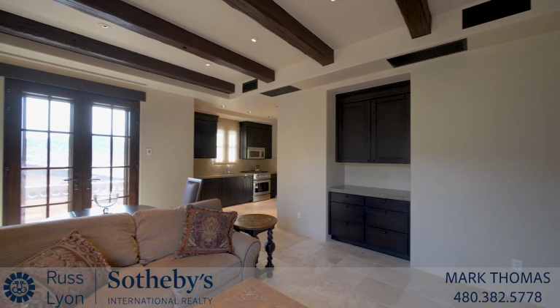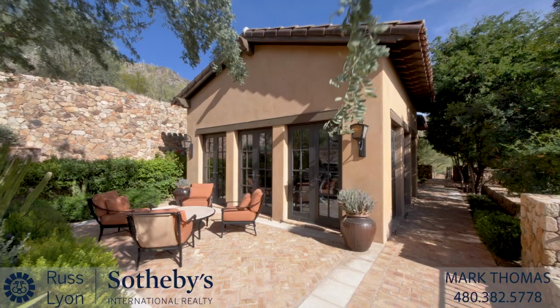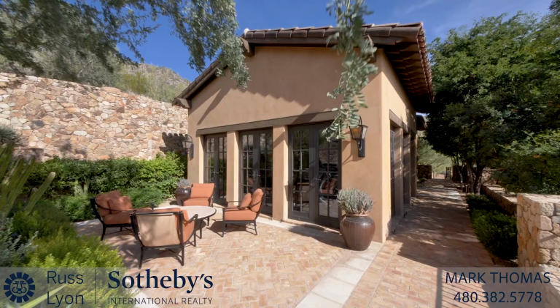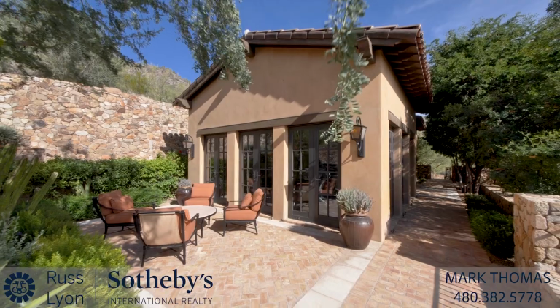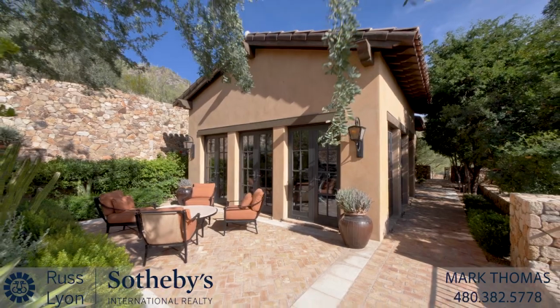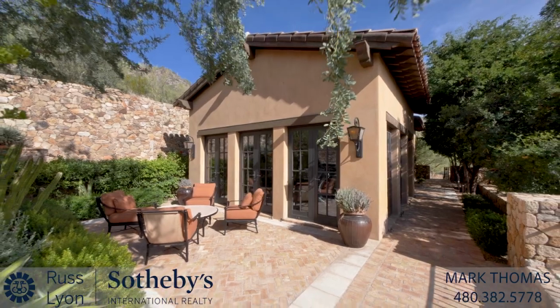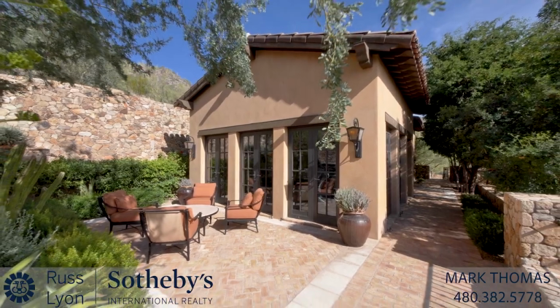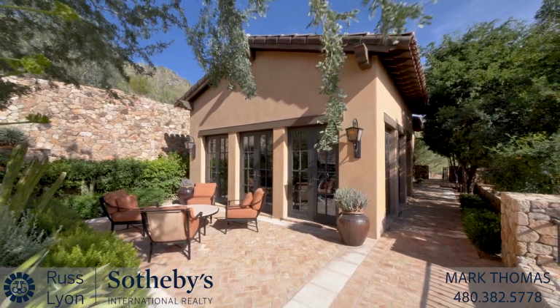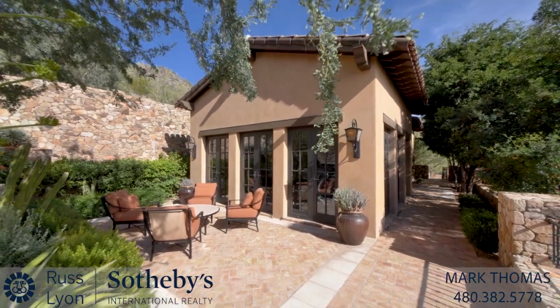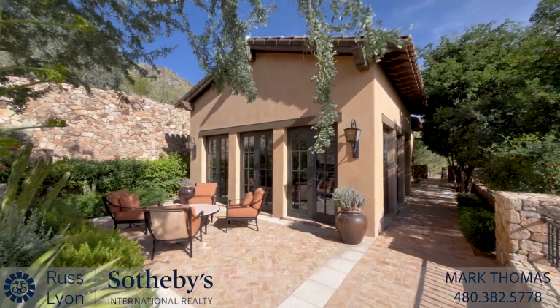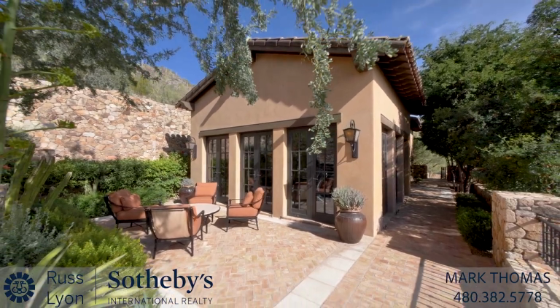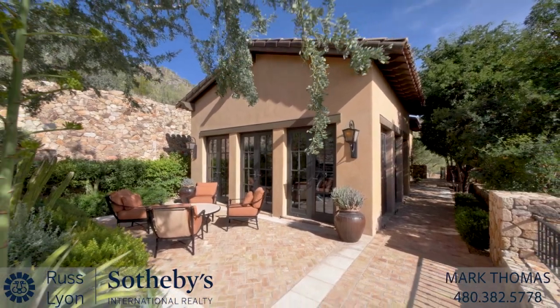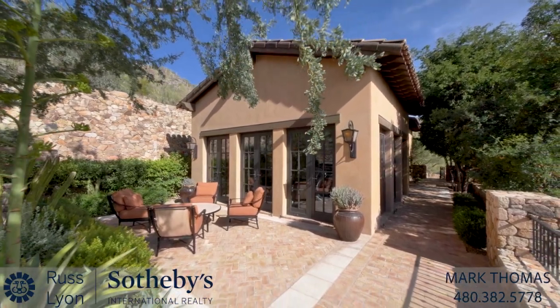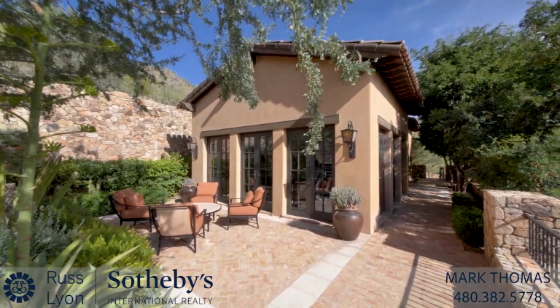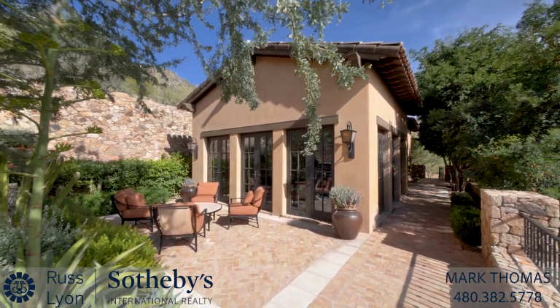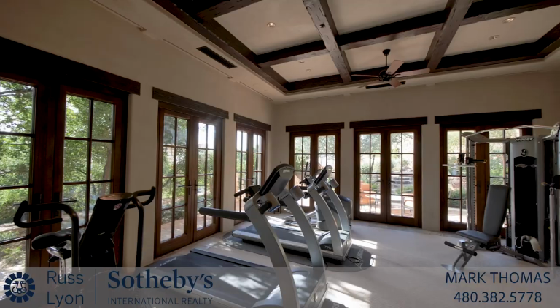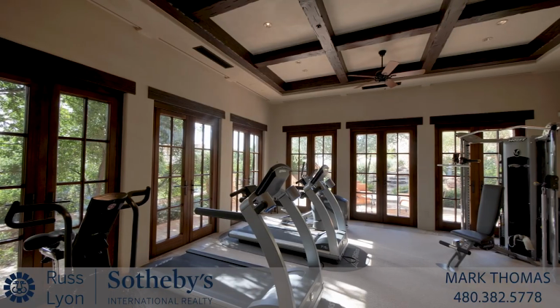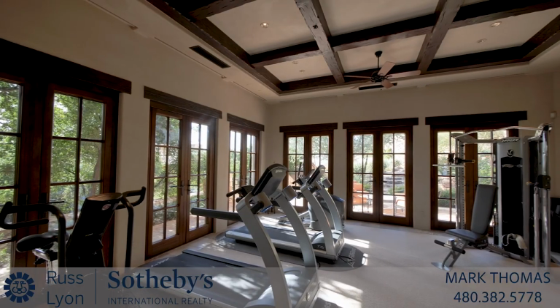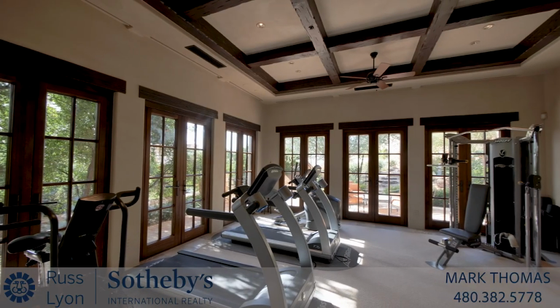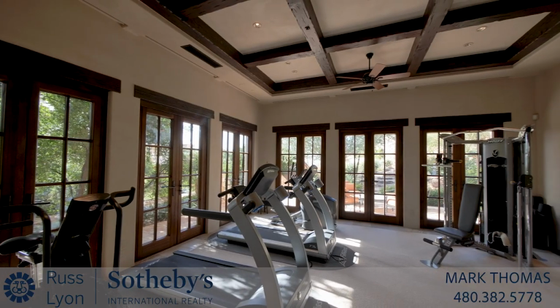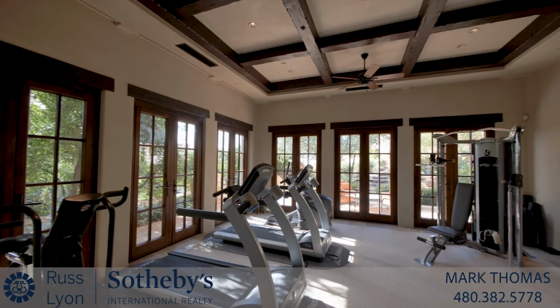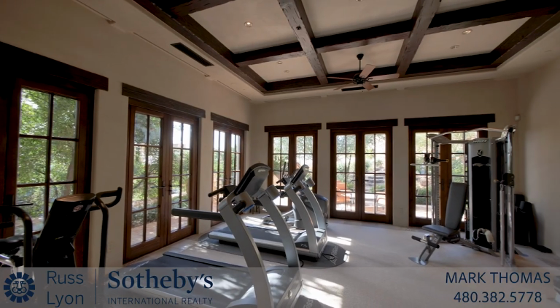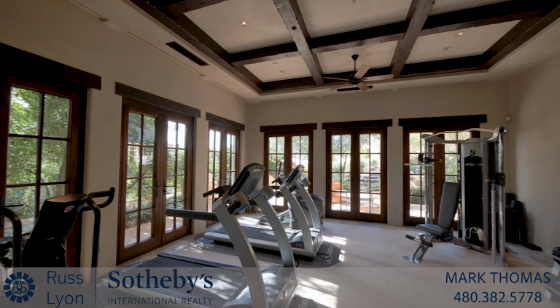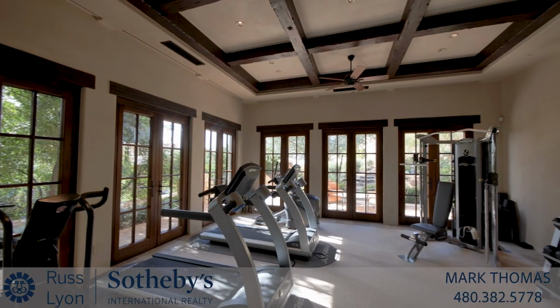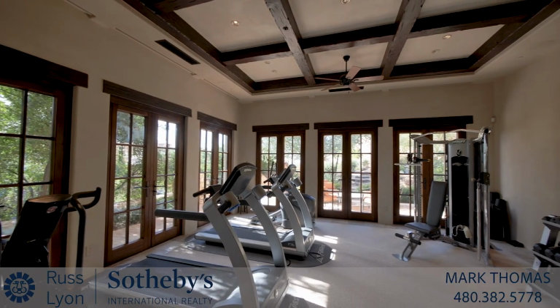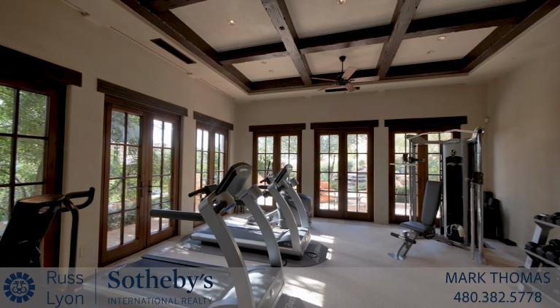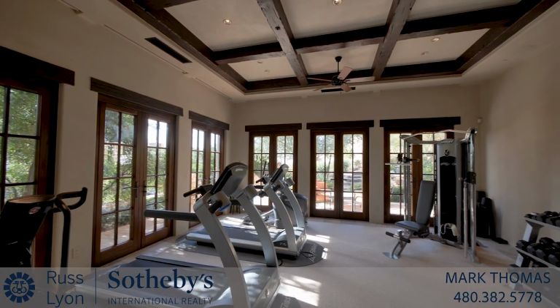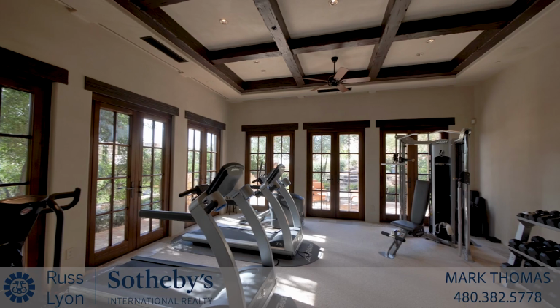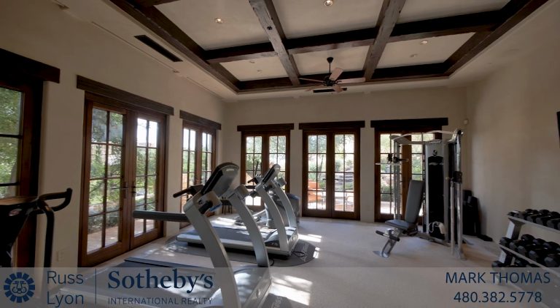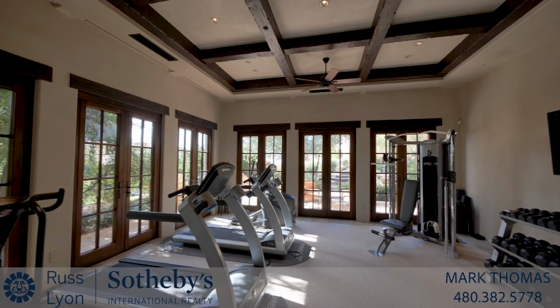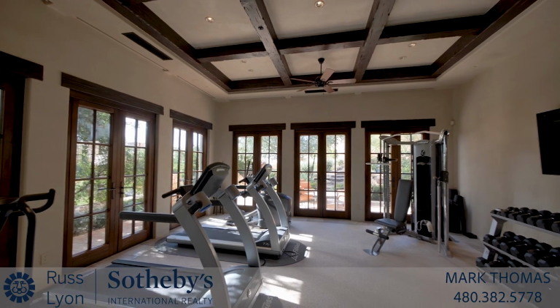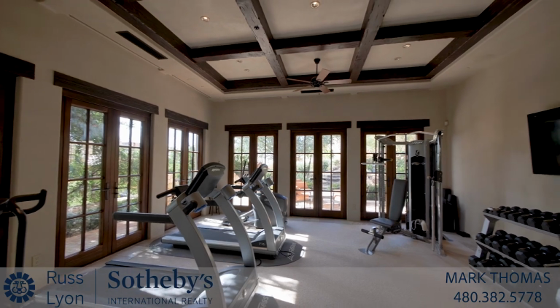In a standalone structure above the main house is a superb spa, with fitness studio and massage room.